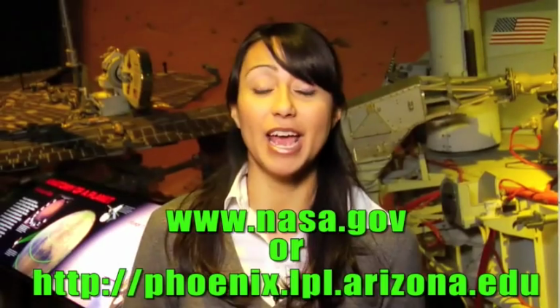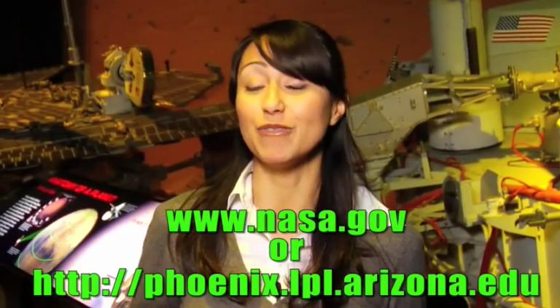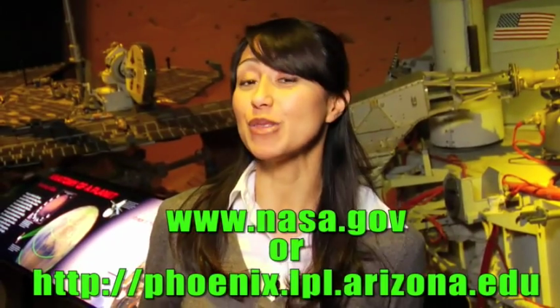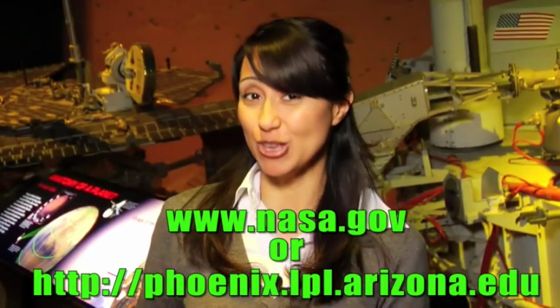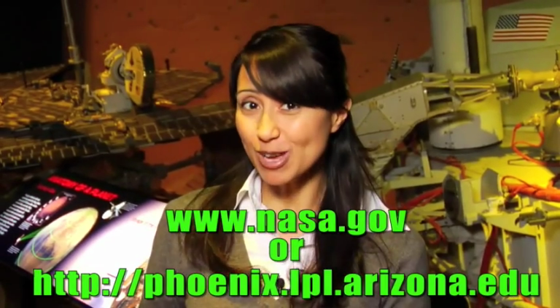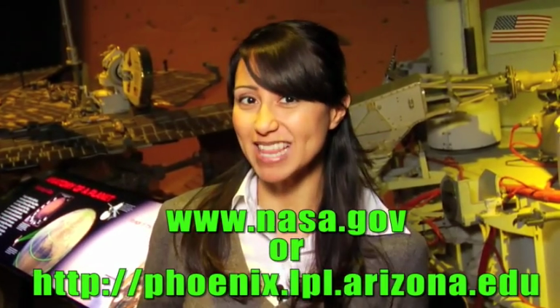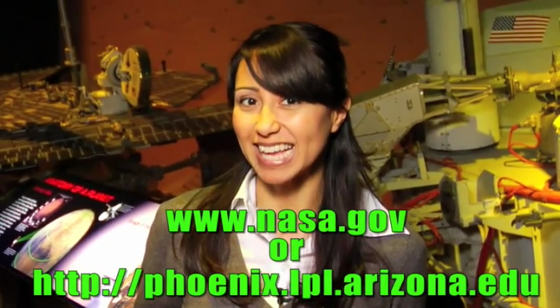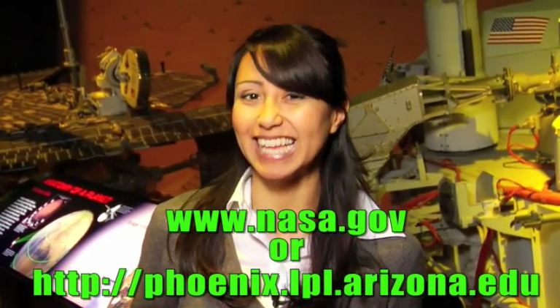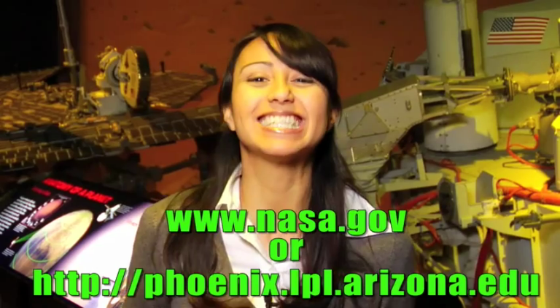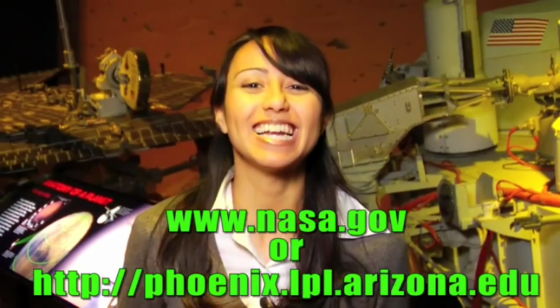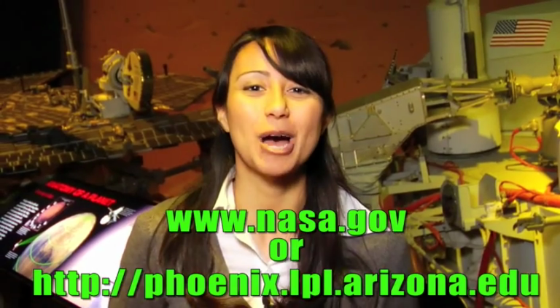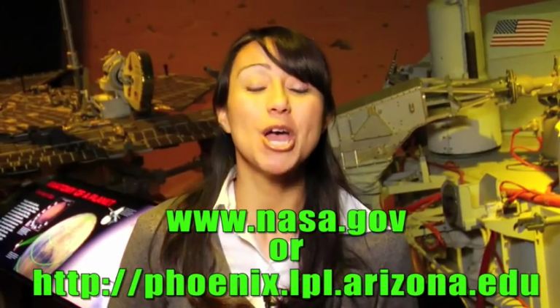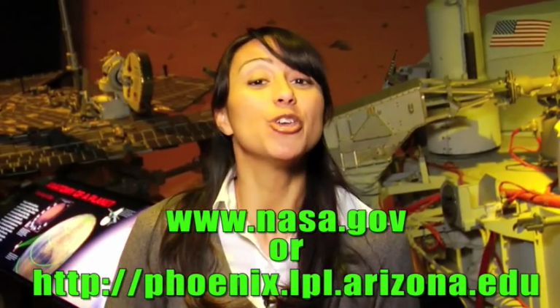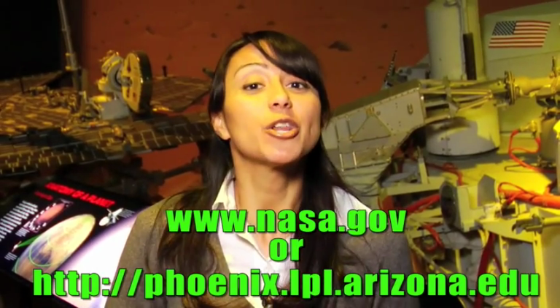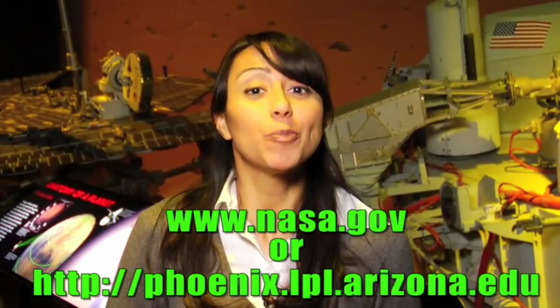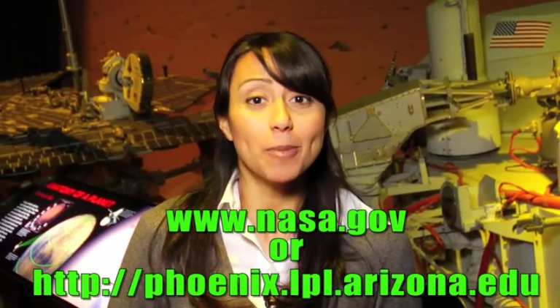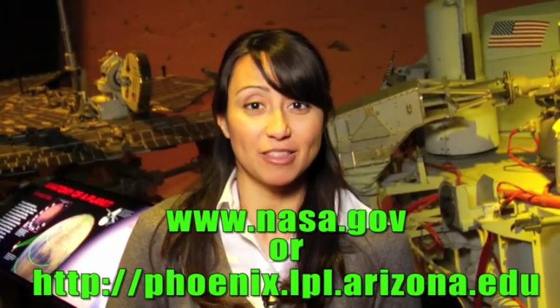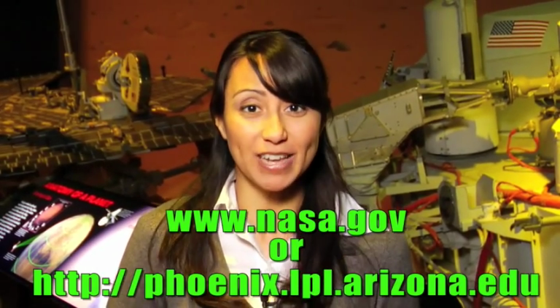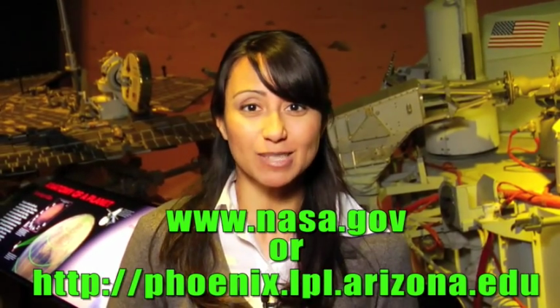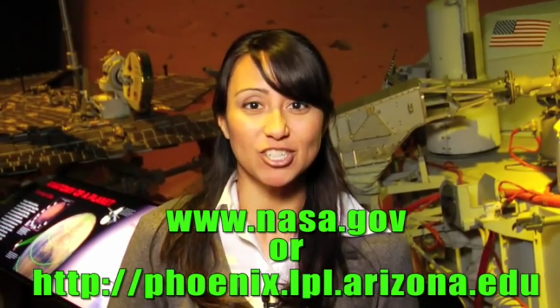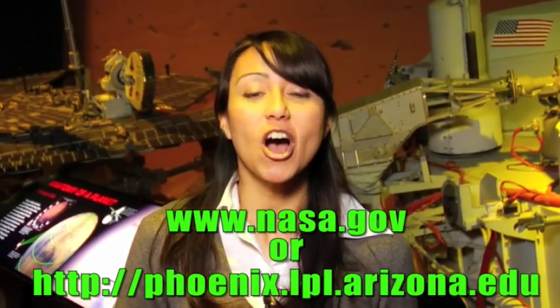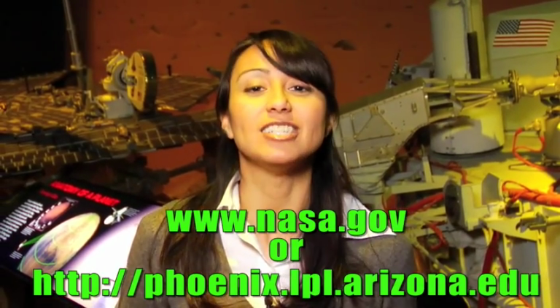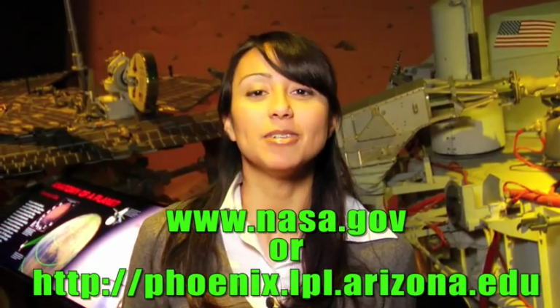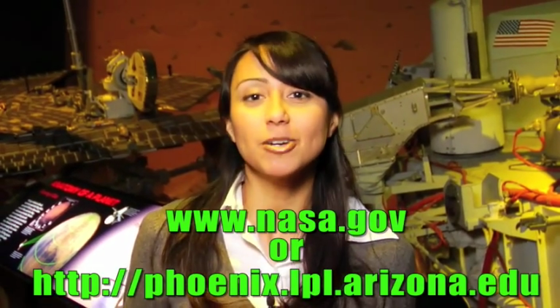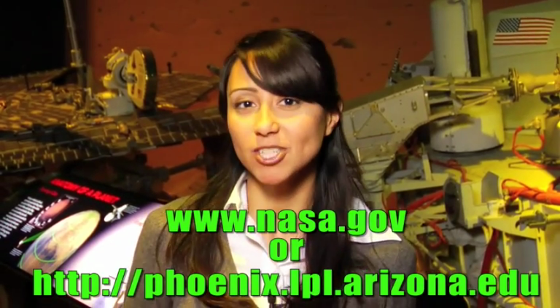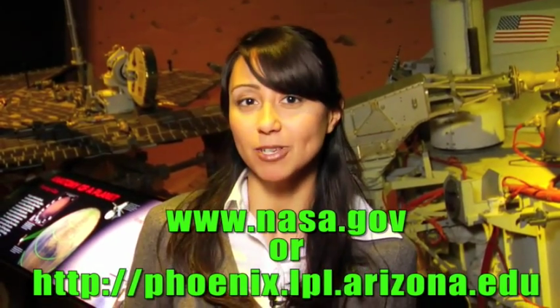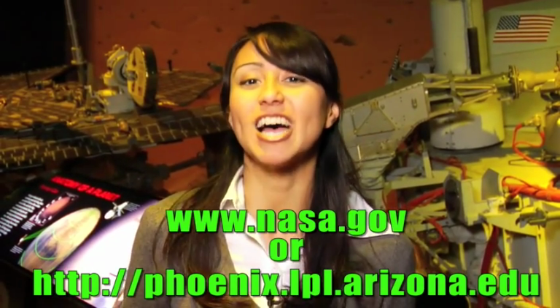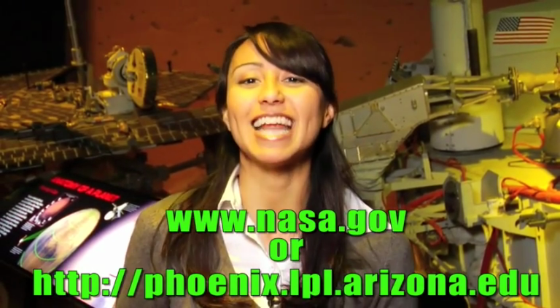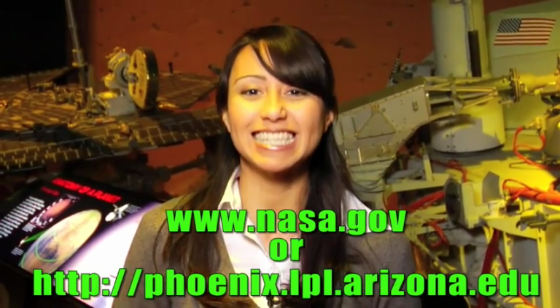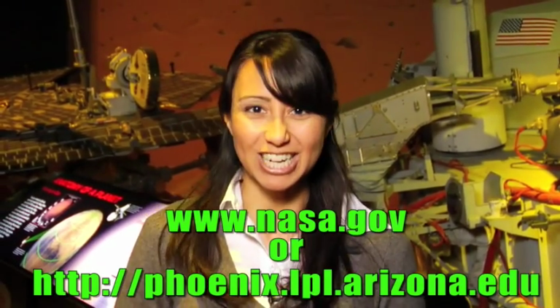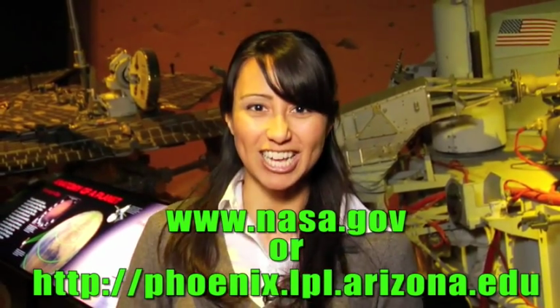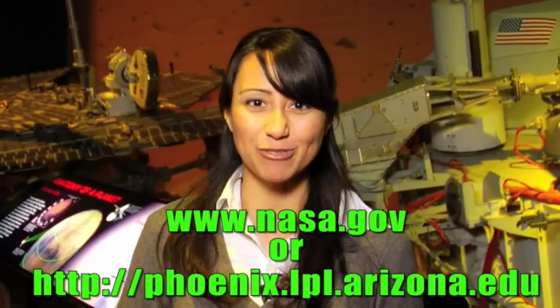If you think you can be that kid, study up. You can learn more about the Phoenix mission at www.nasa.gov.